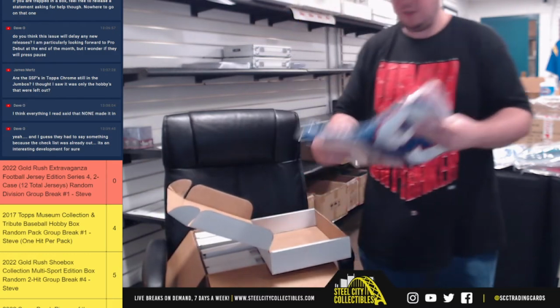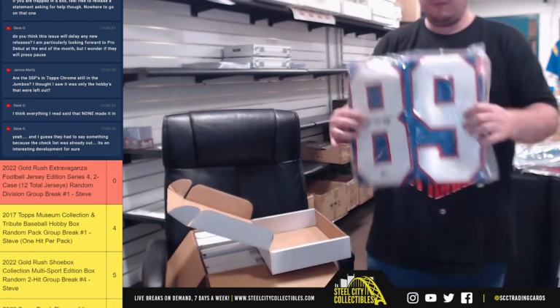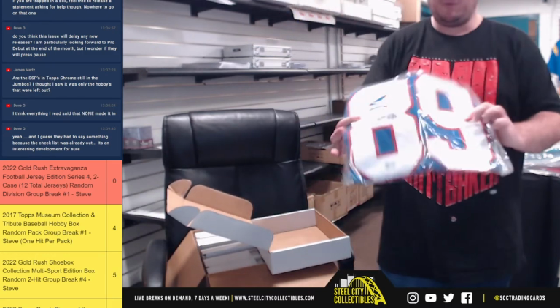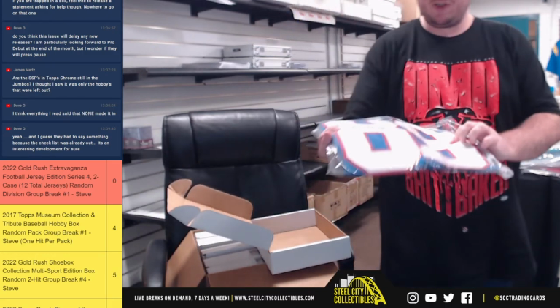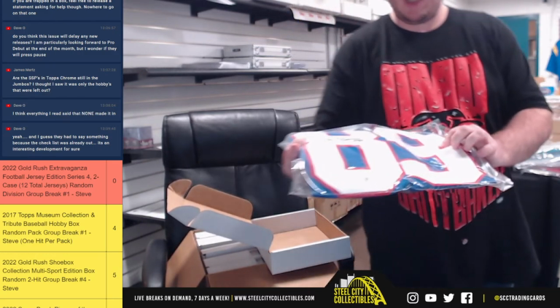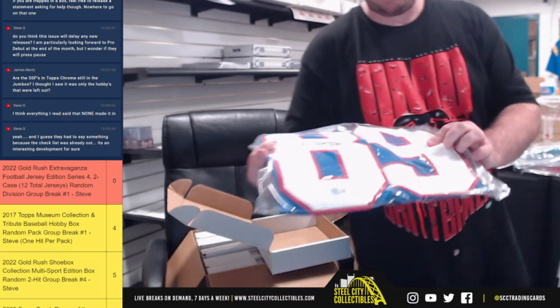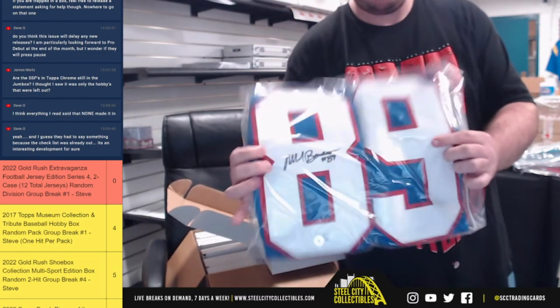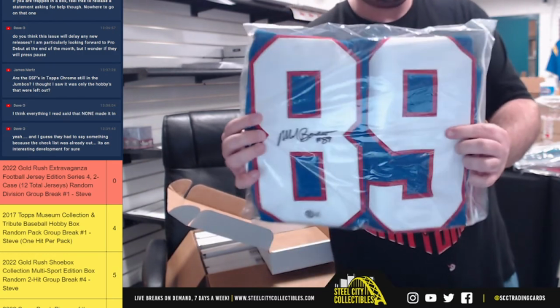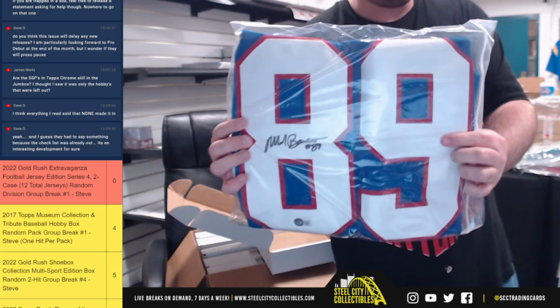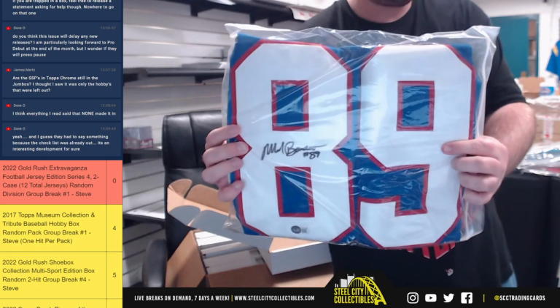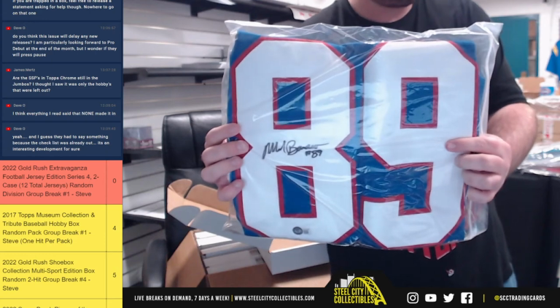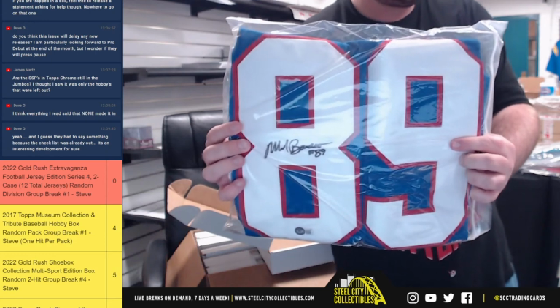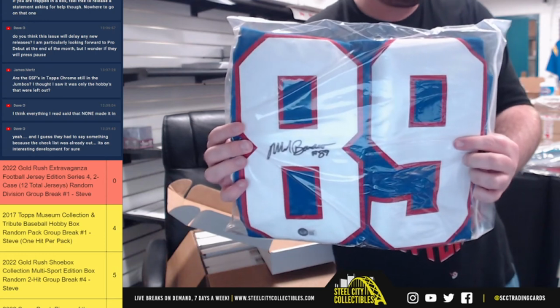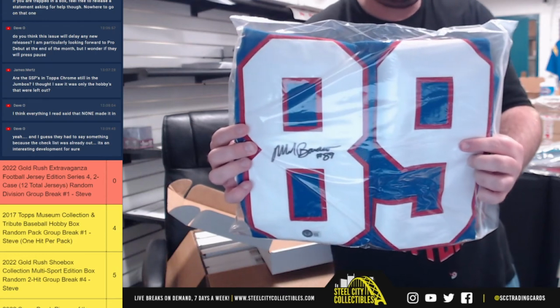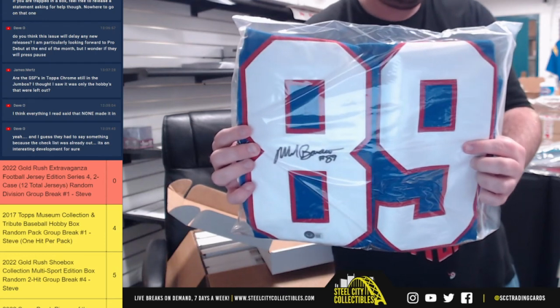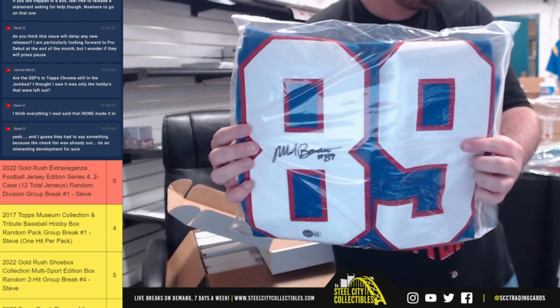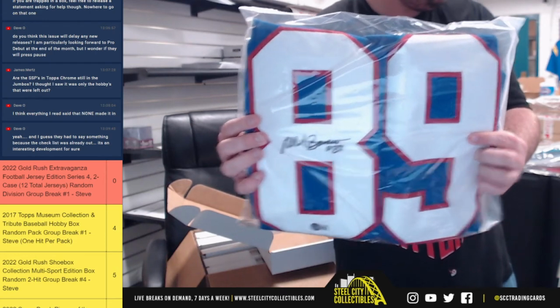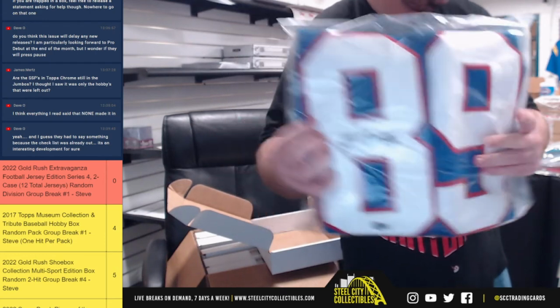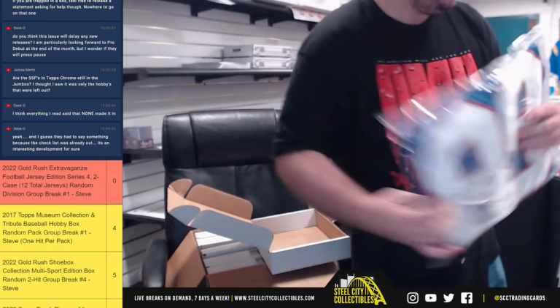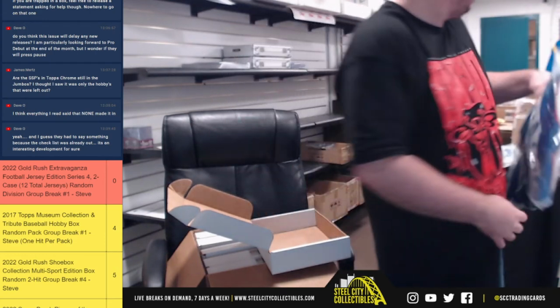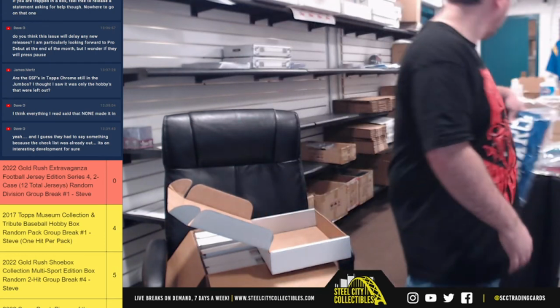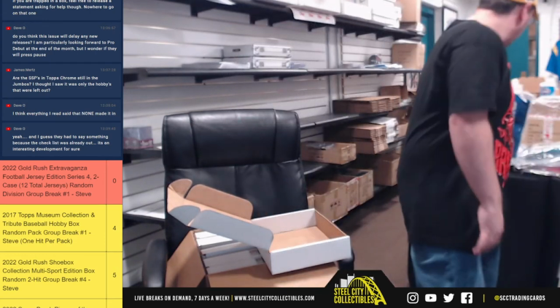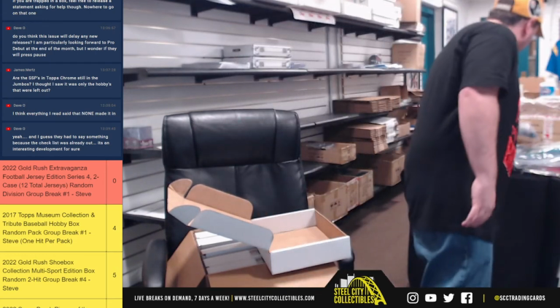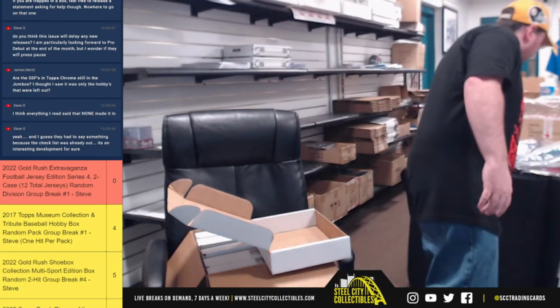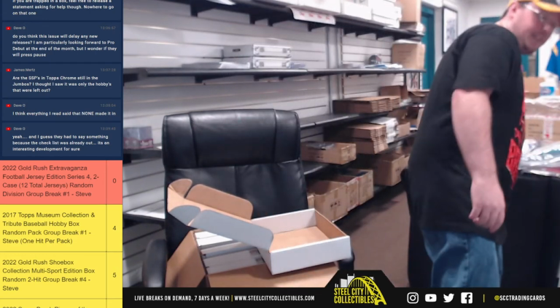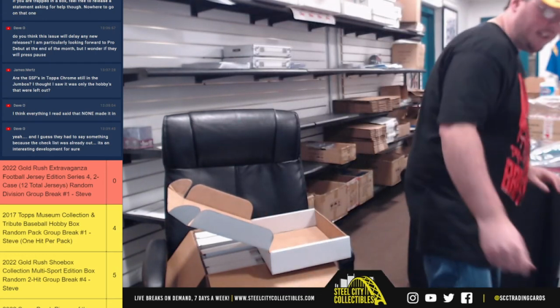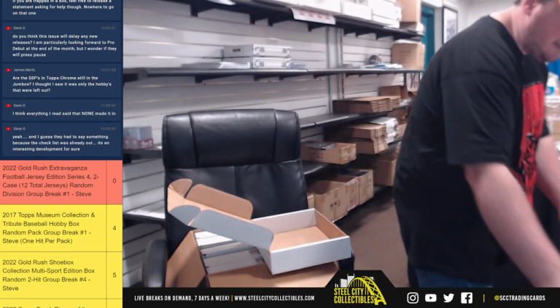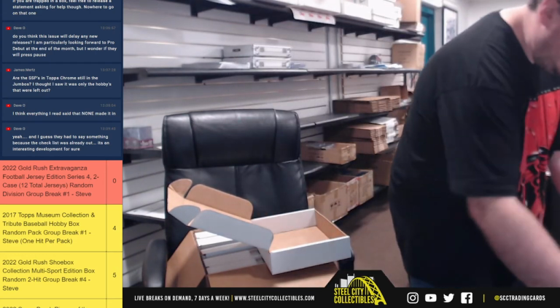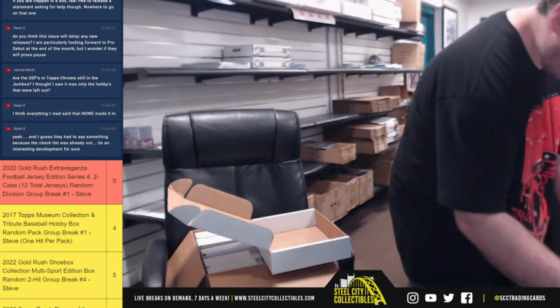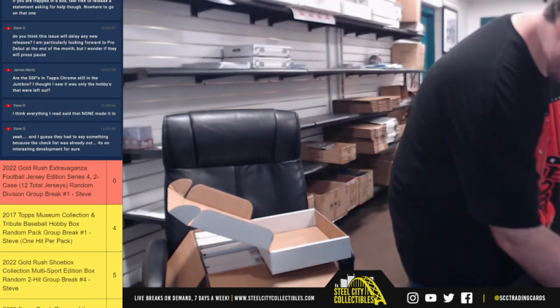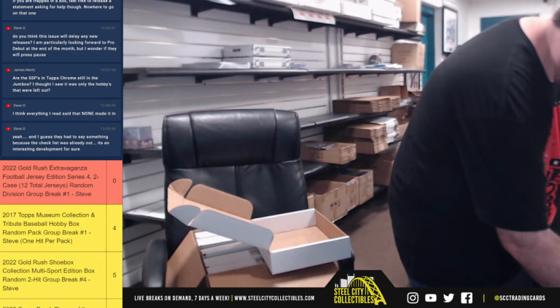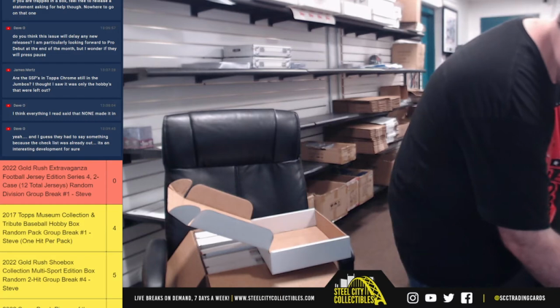For the Giants, Mark Bavaro, and the NFC East again going to Greg.